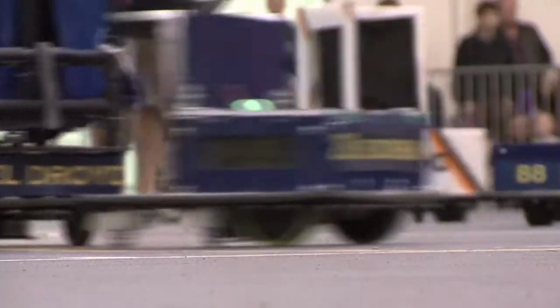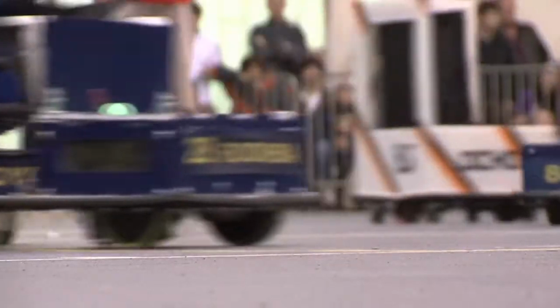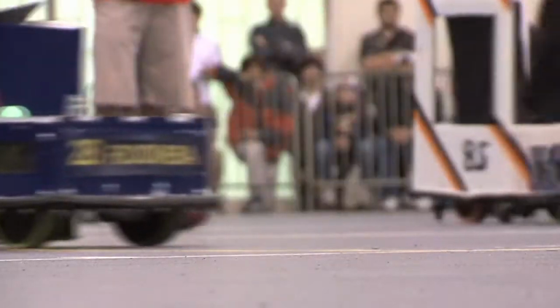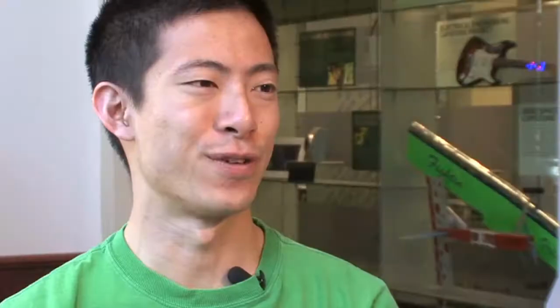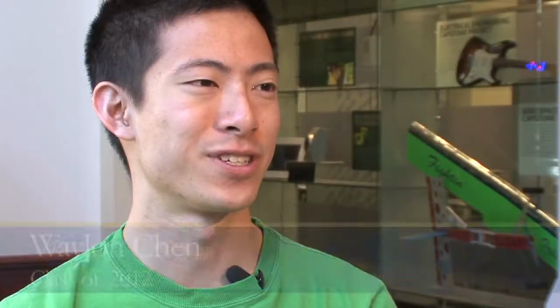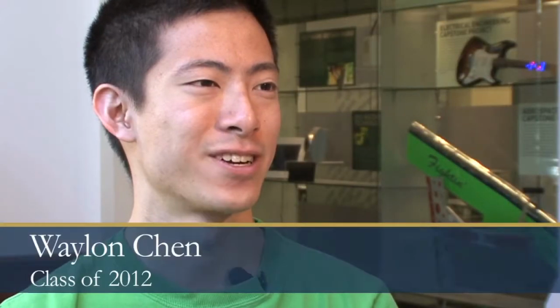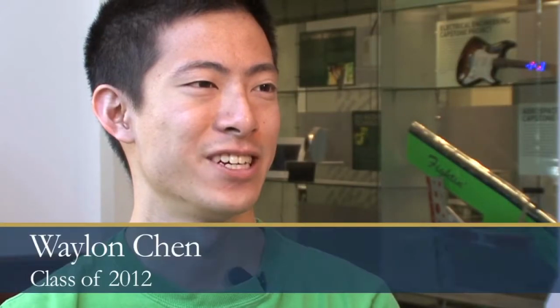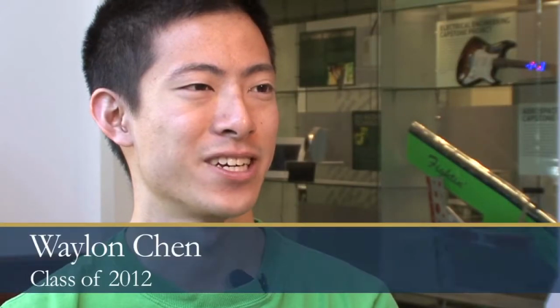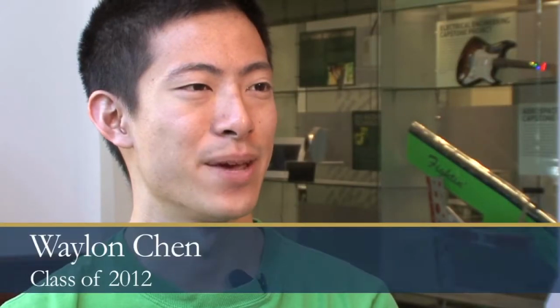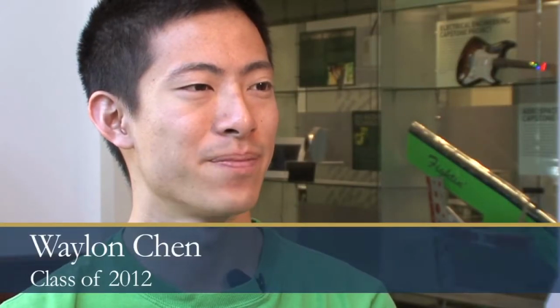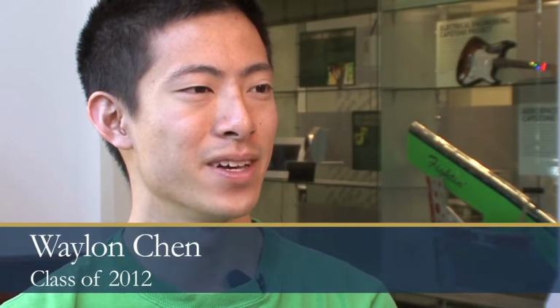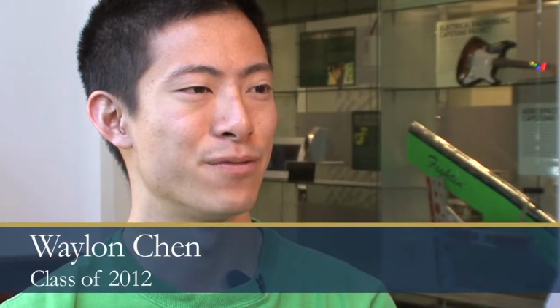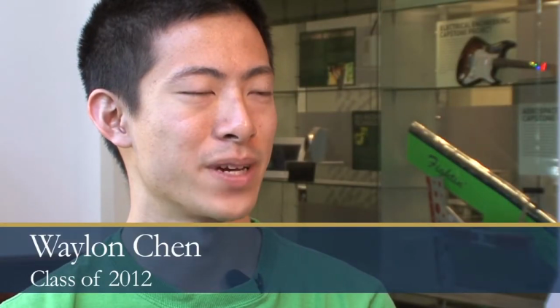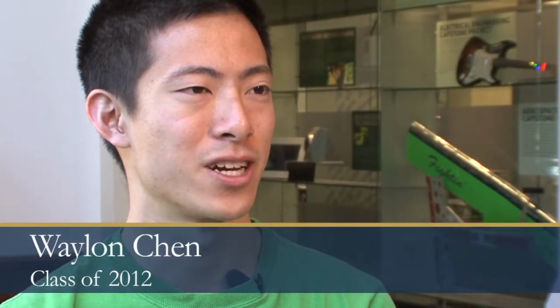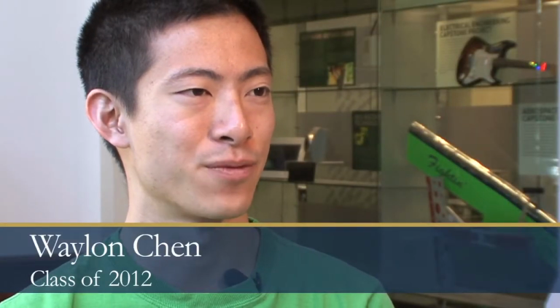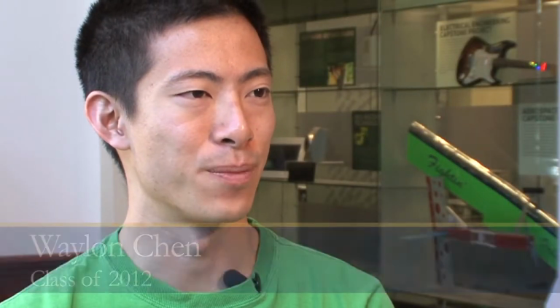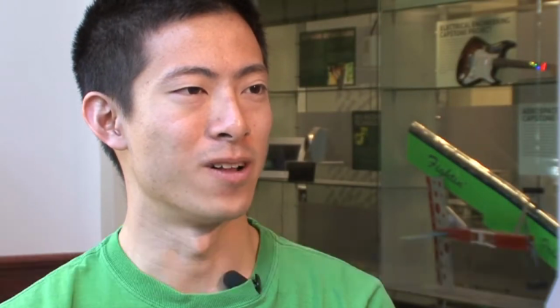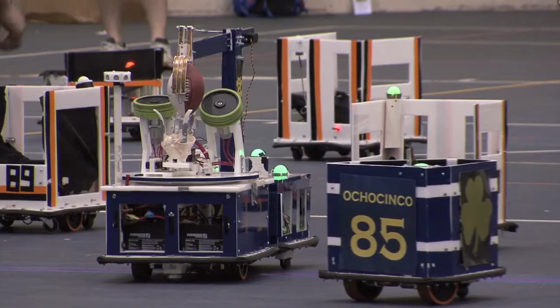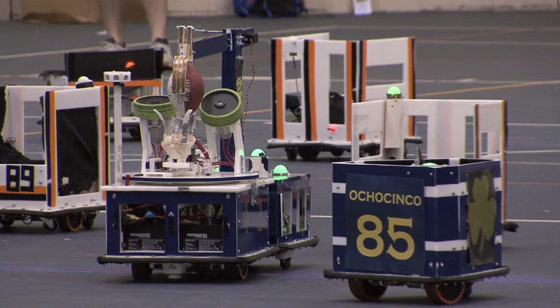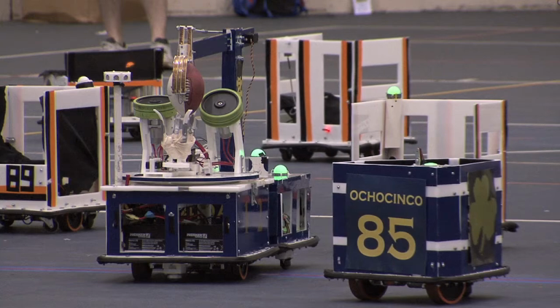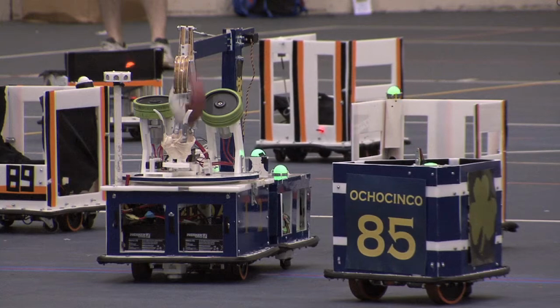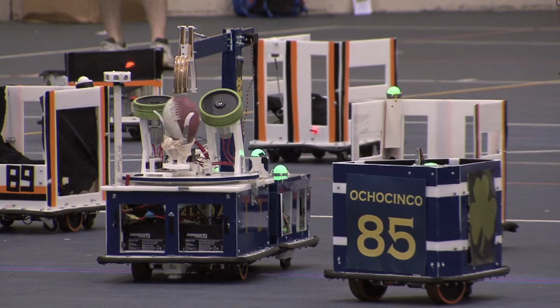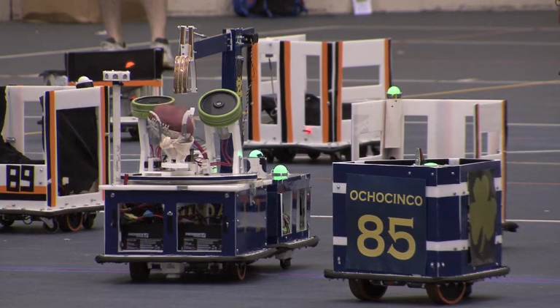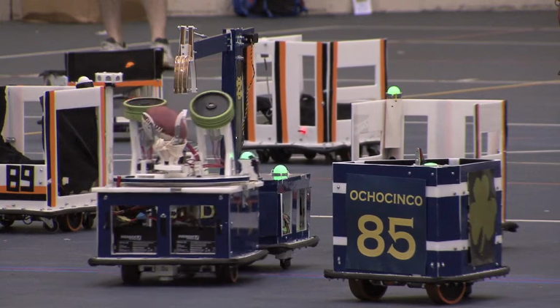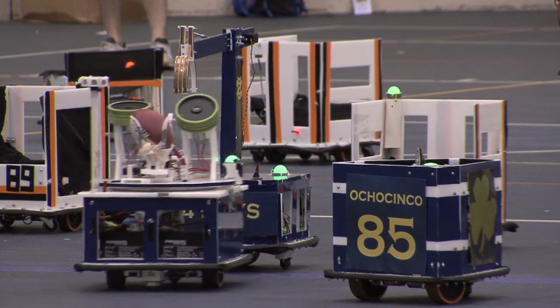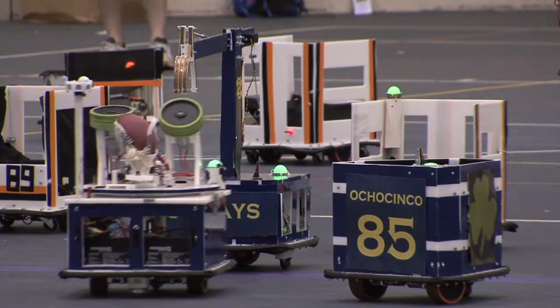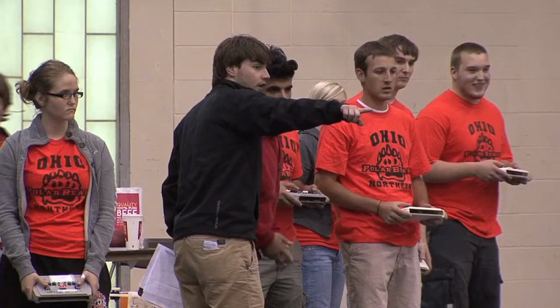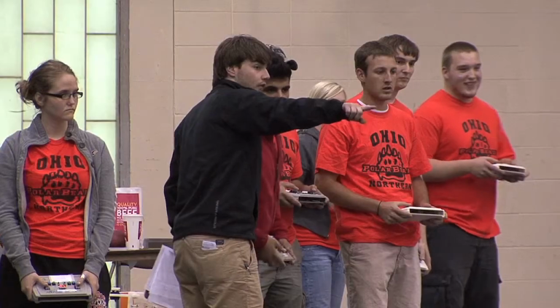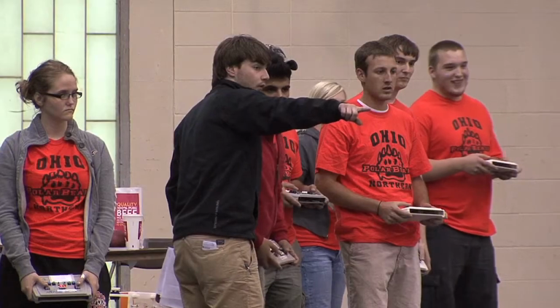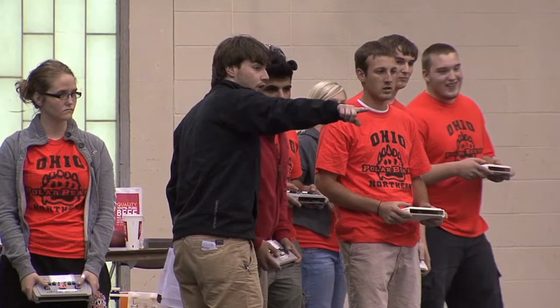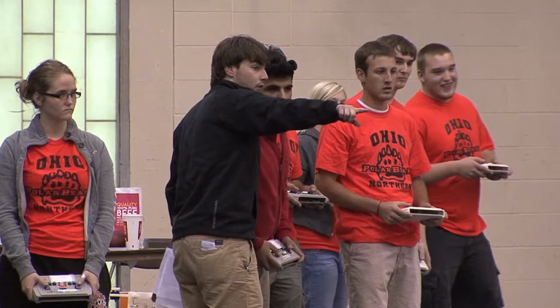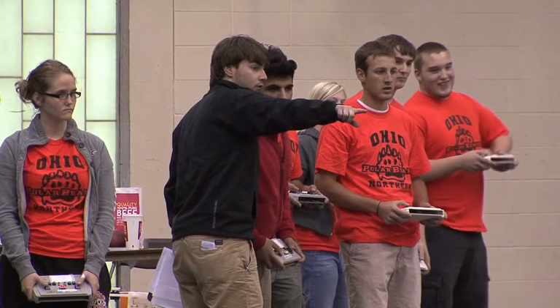It's the very first intercollegiate game of Mechatronics football. We play against Ohio Northern University, the Polar Bears.